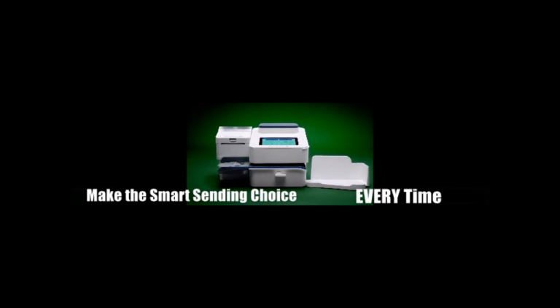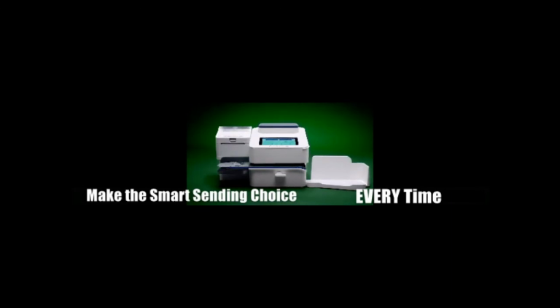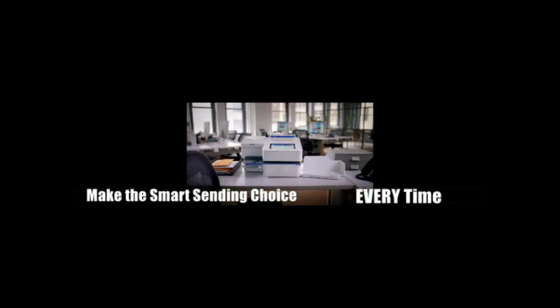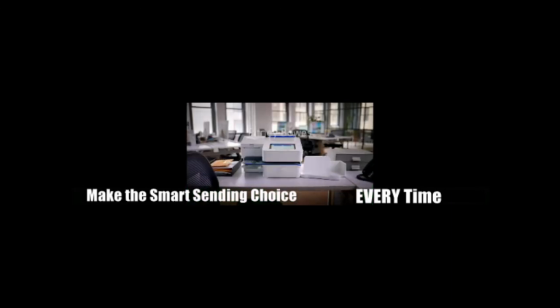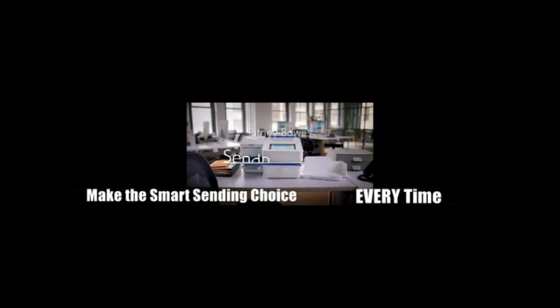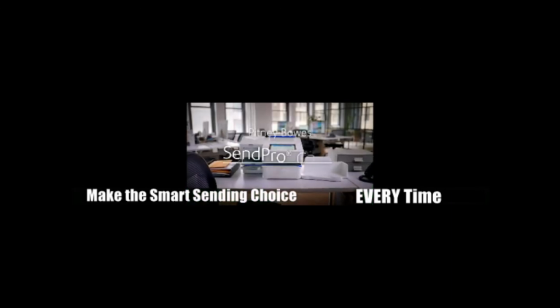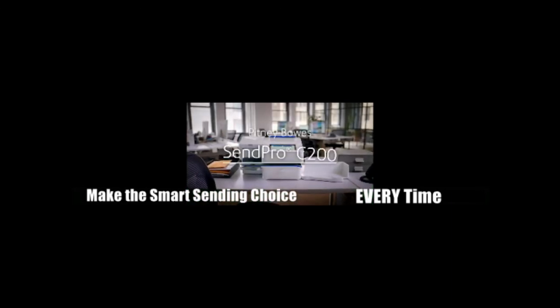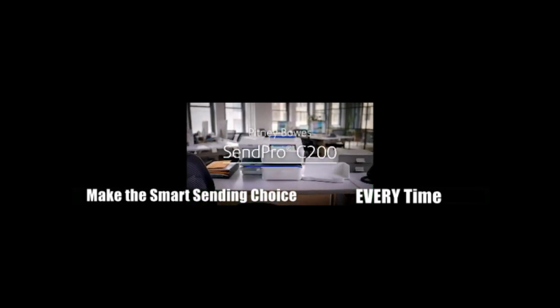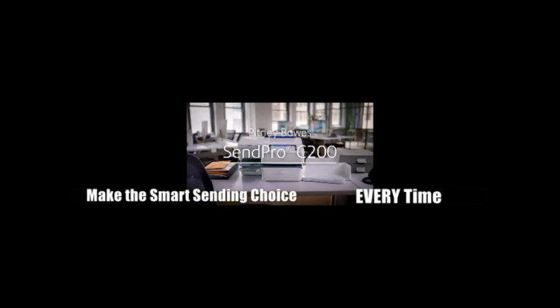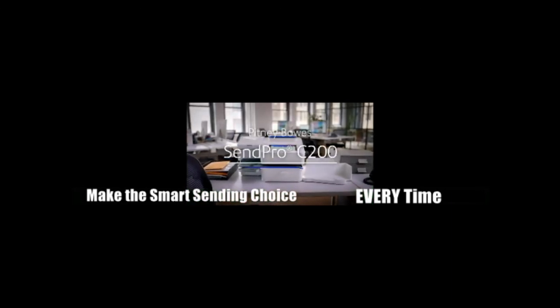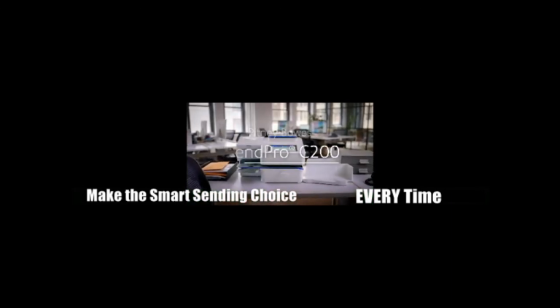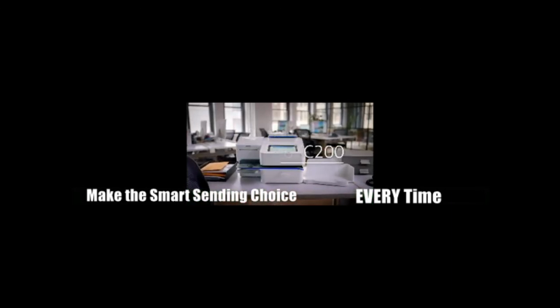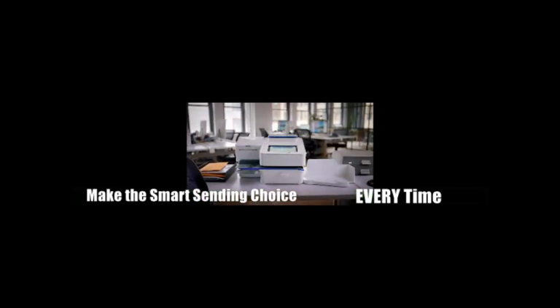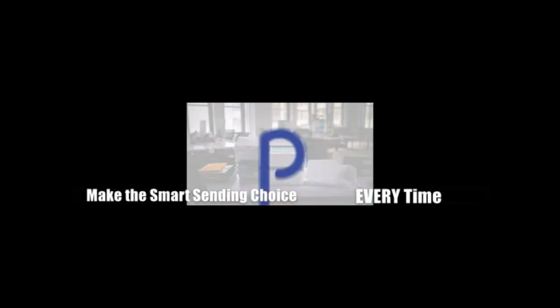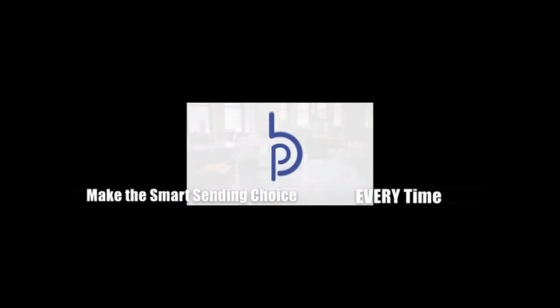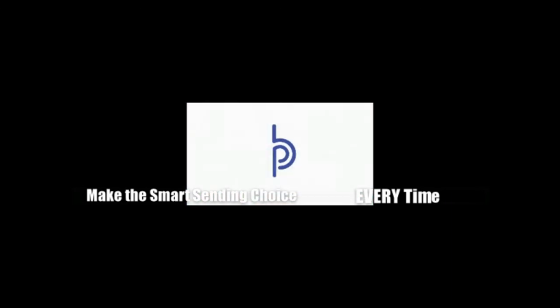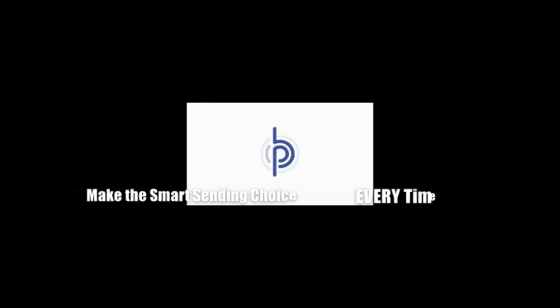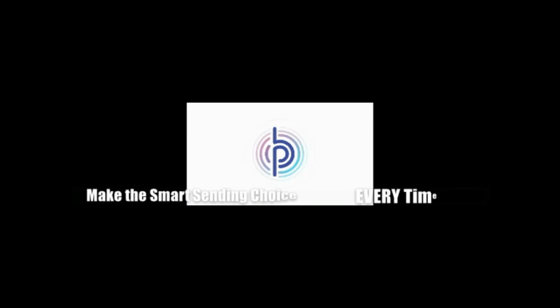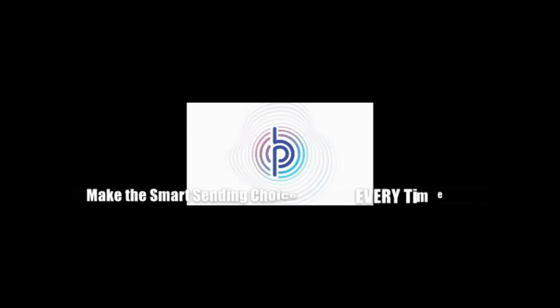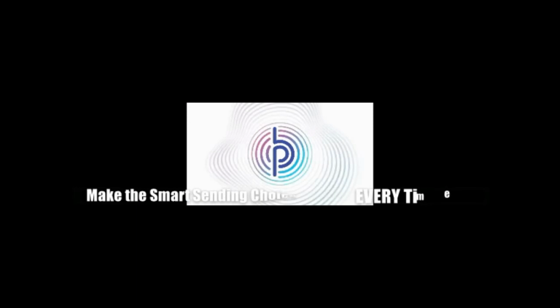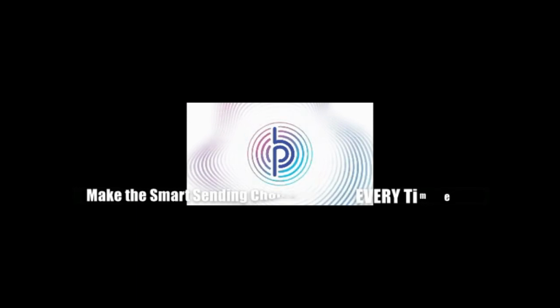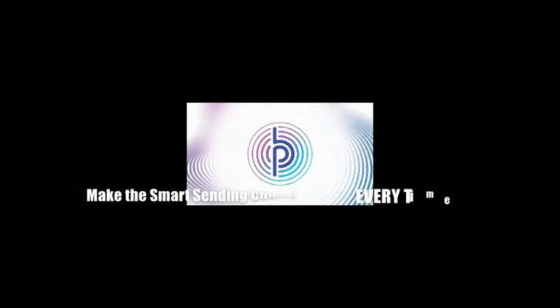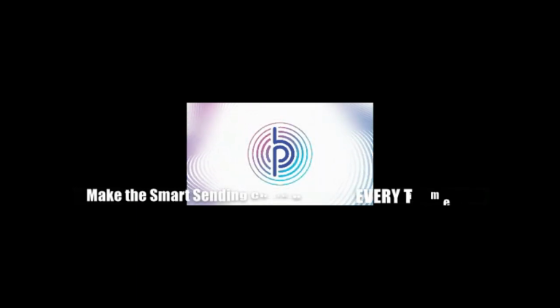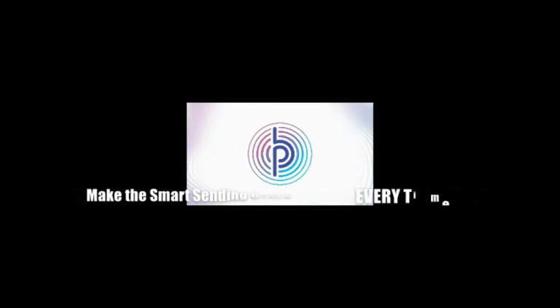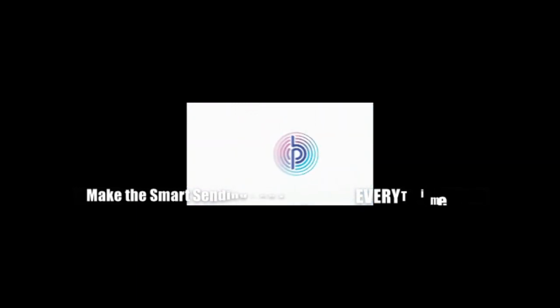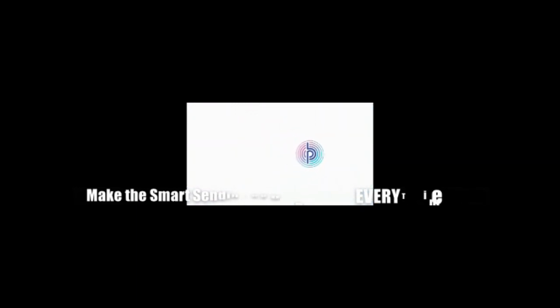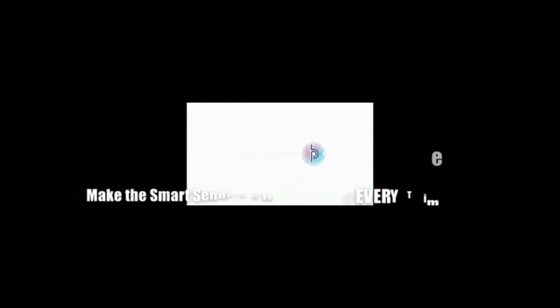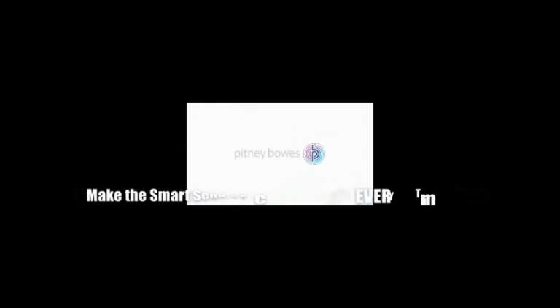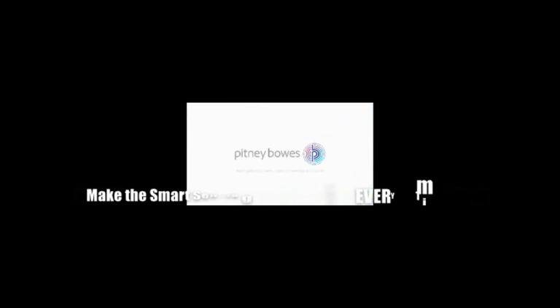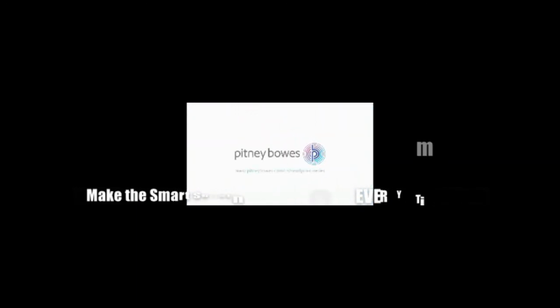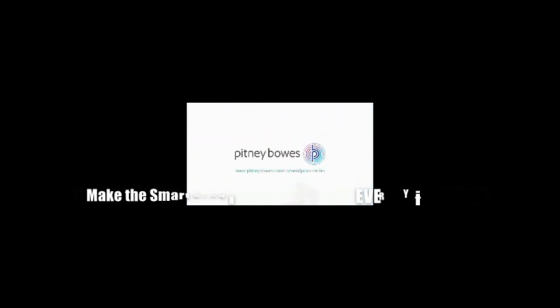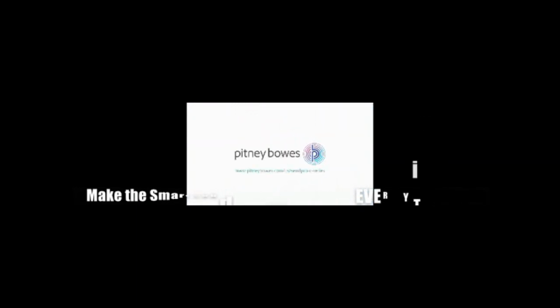It's easy with the C200 from Pitney Bowes, the craftsman of commerce. For more information, visit us online.